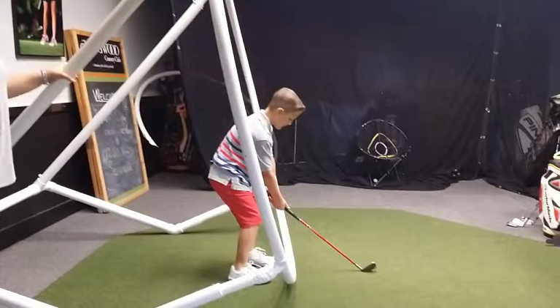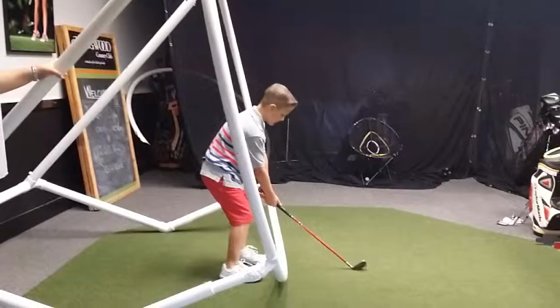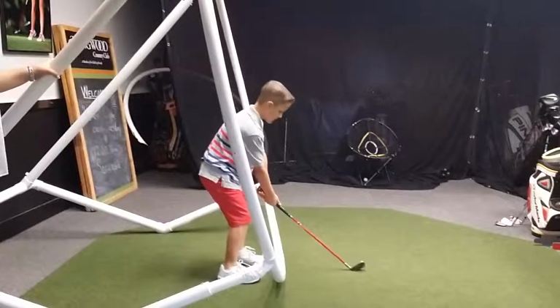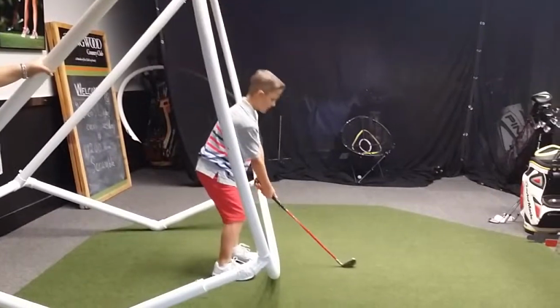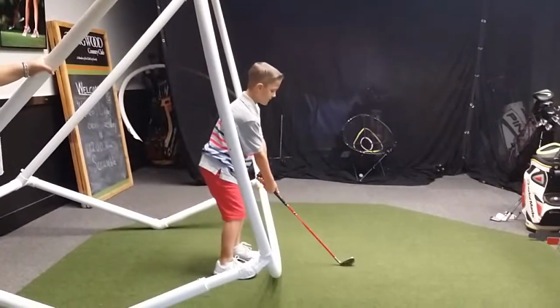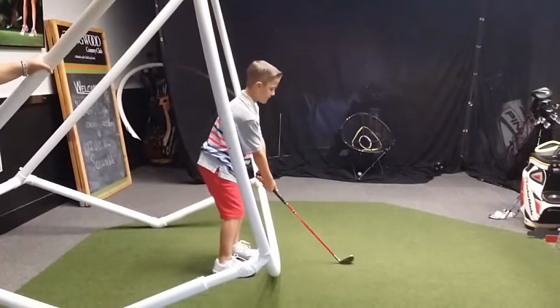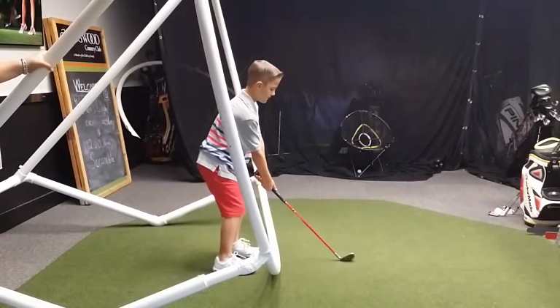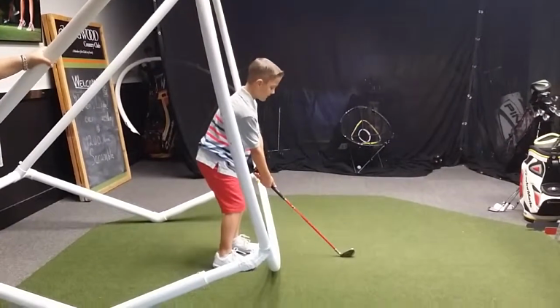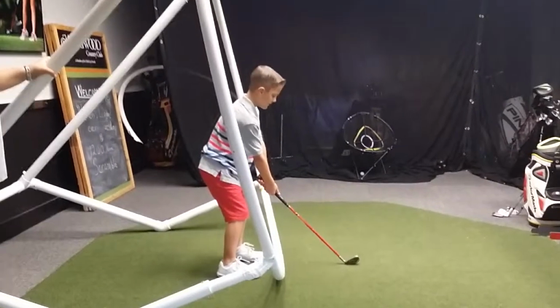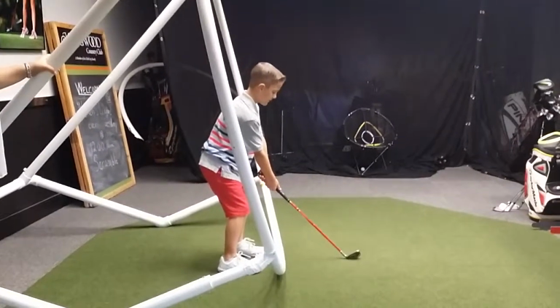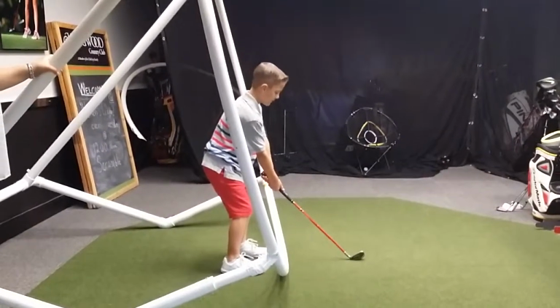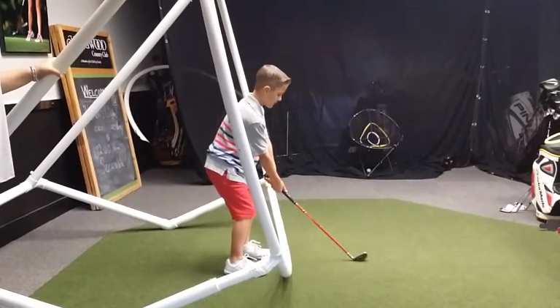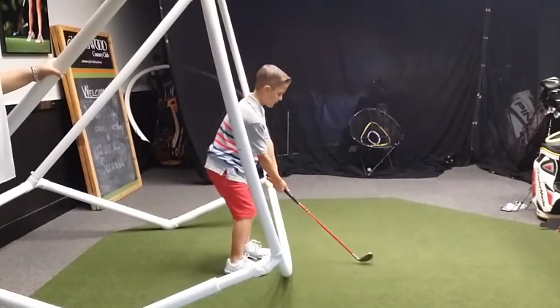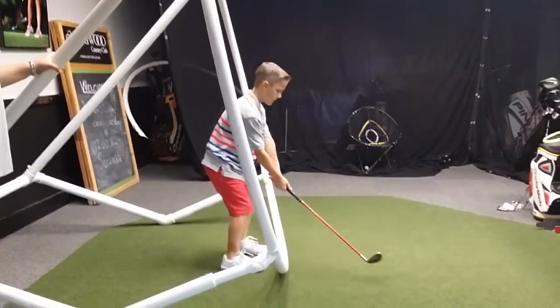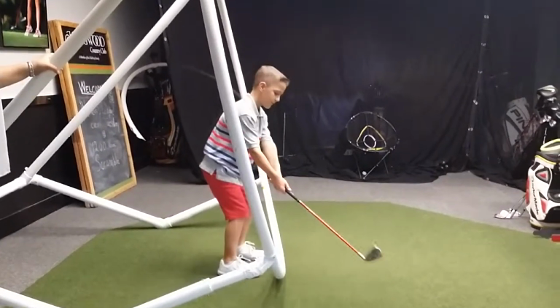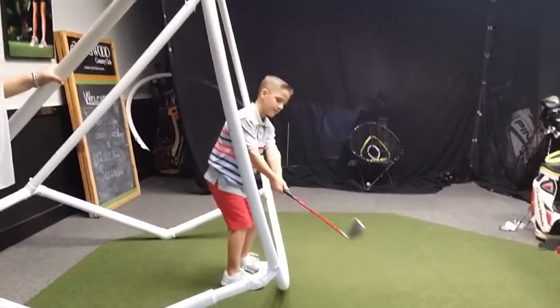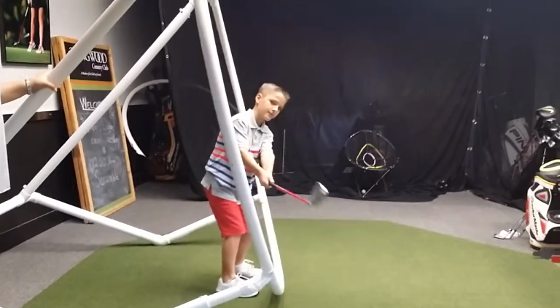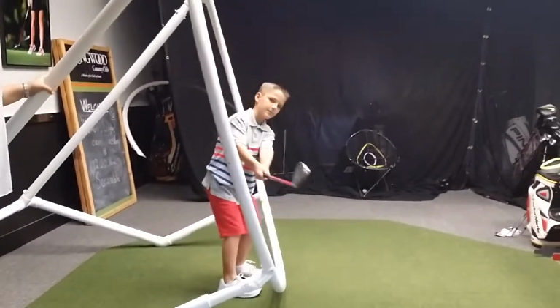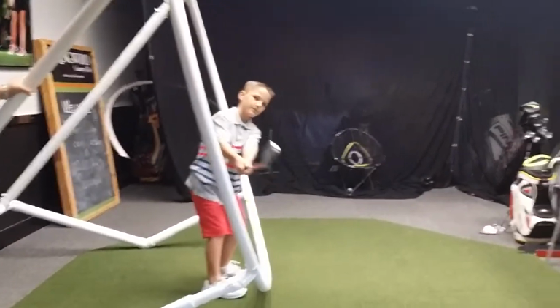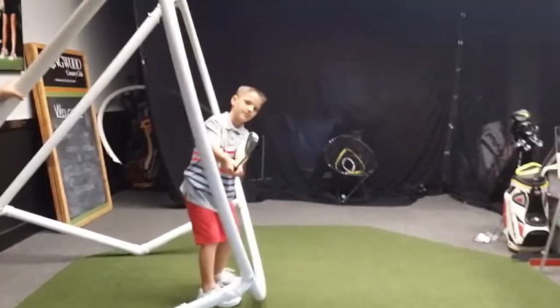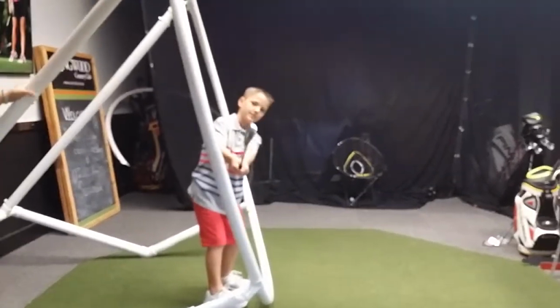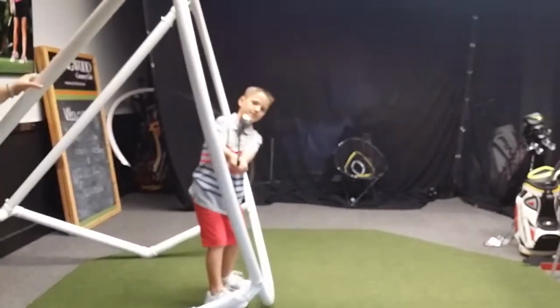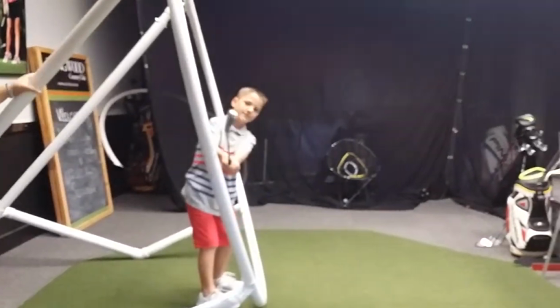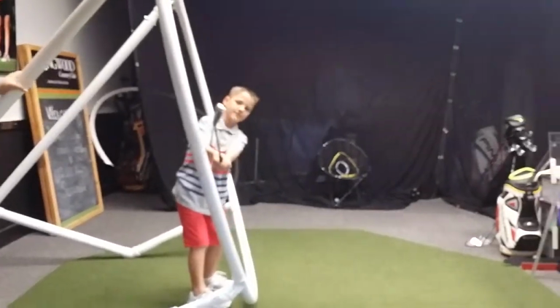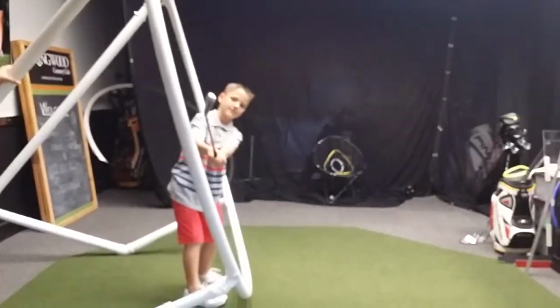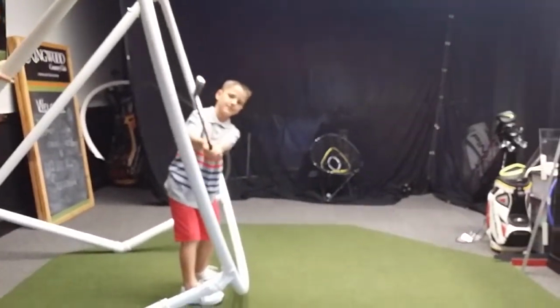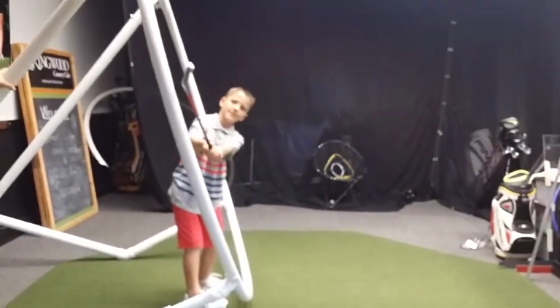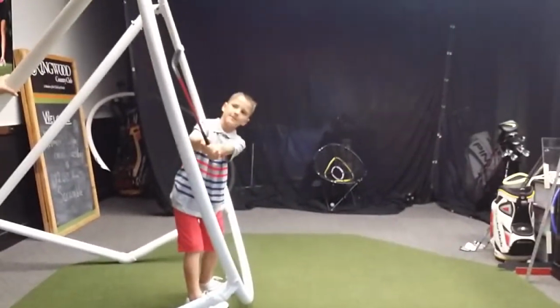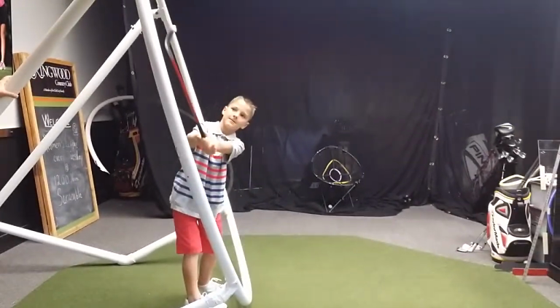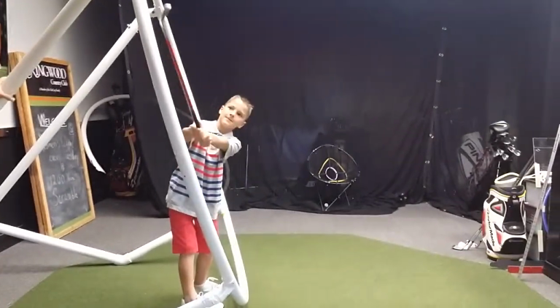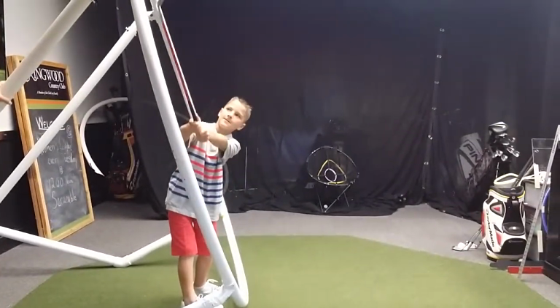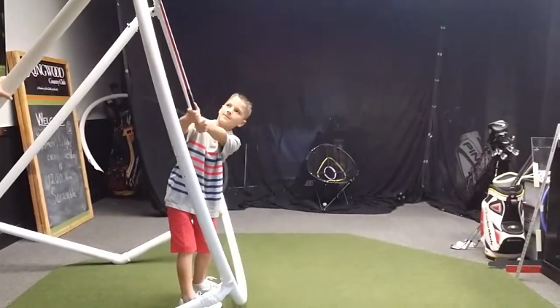A little taller, Carter. There you go. Okay, so the whole idea on this.